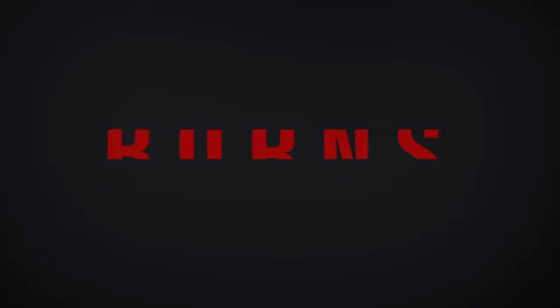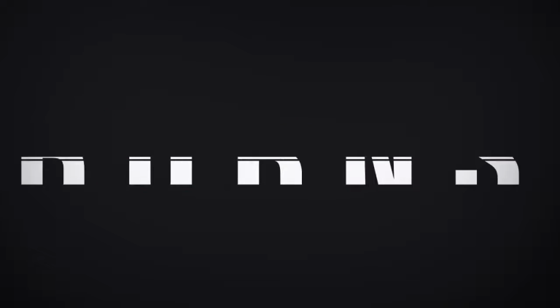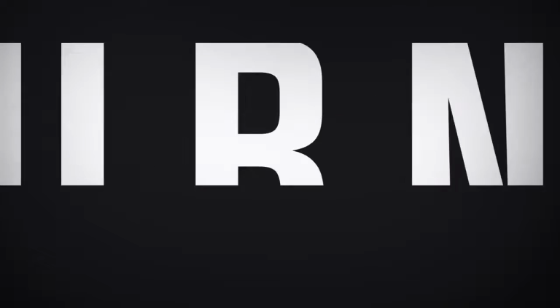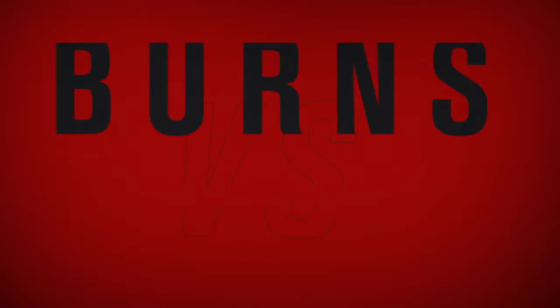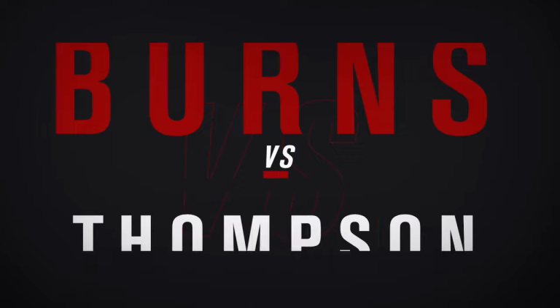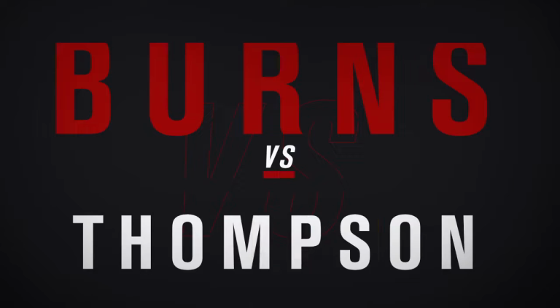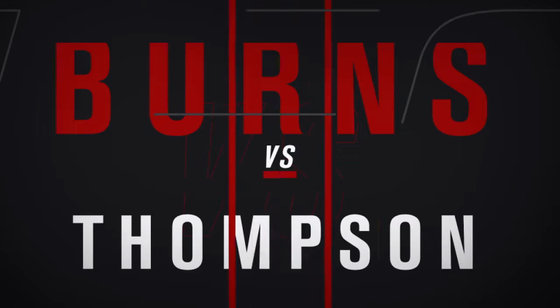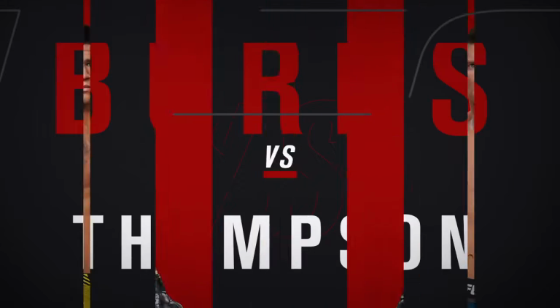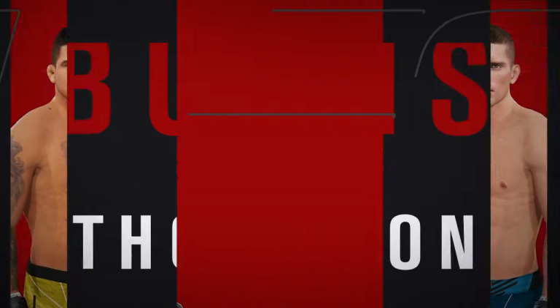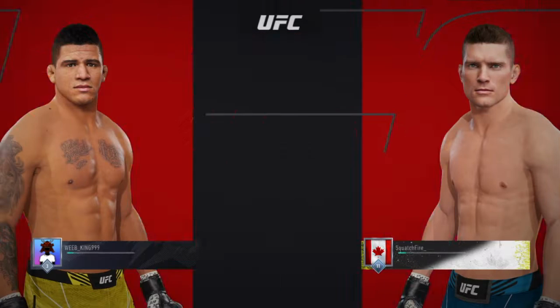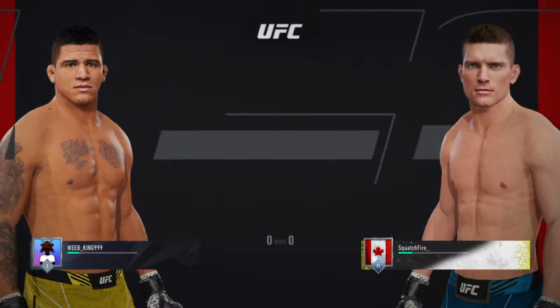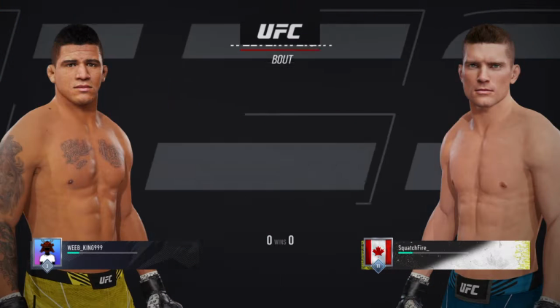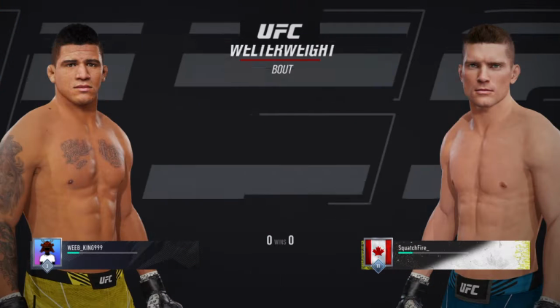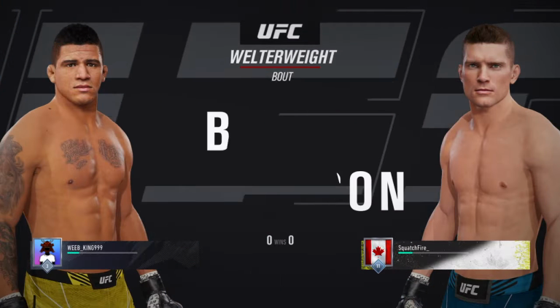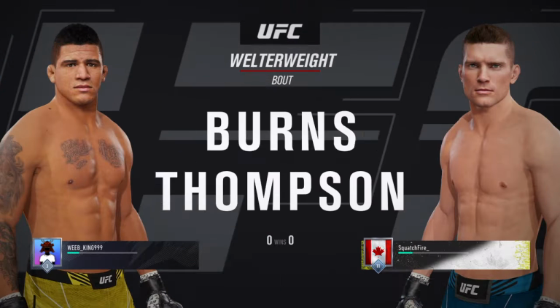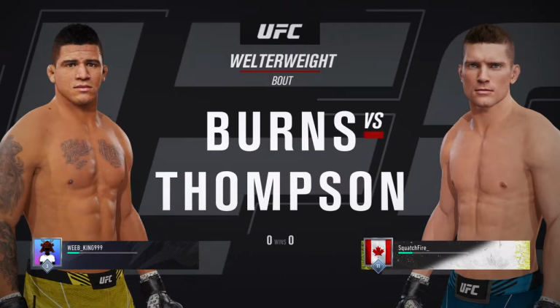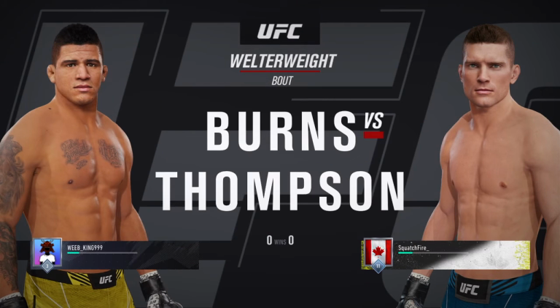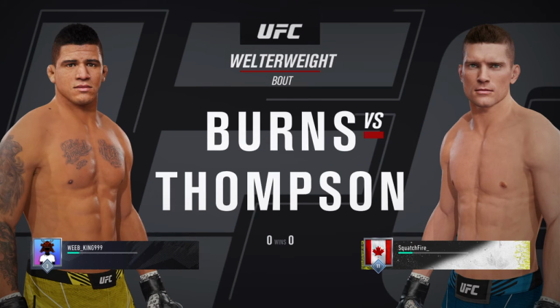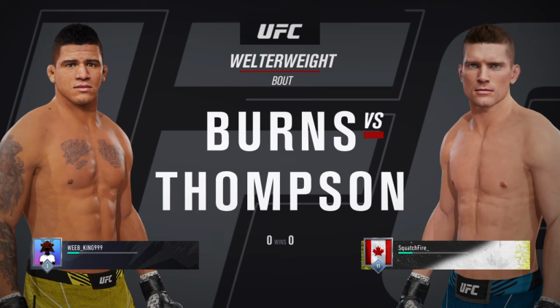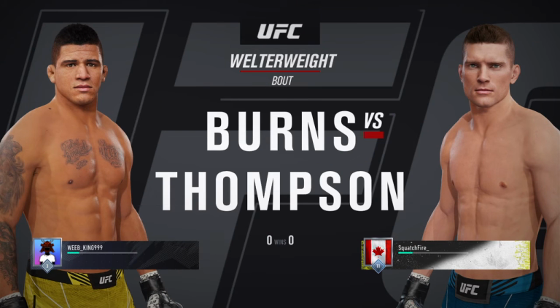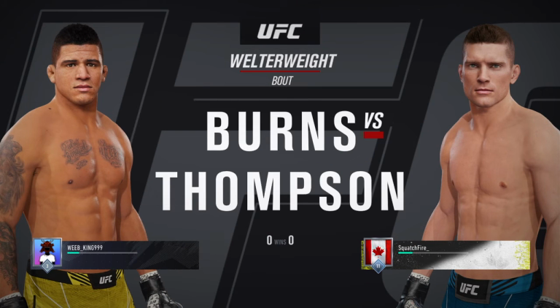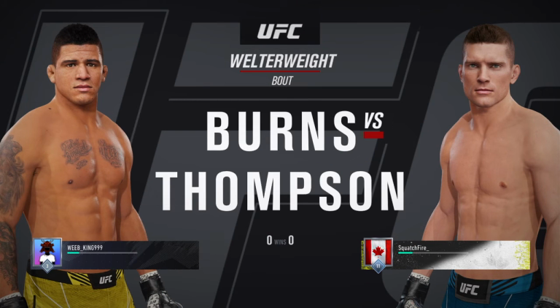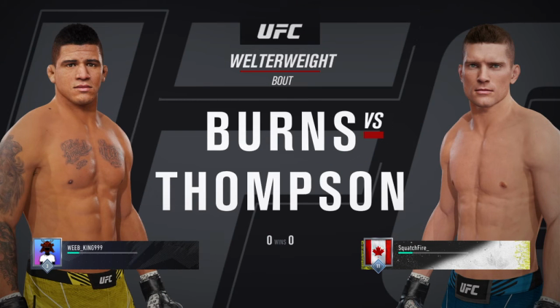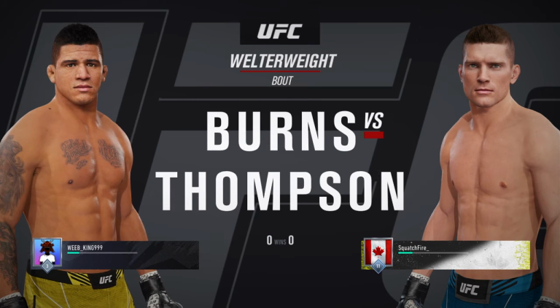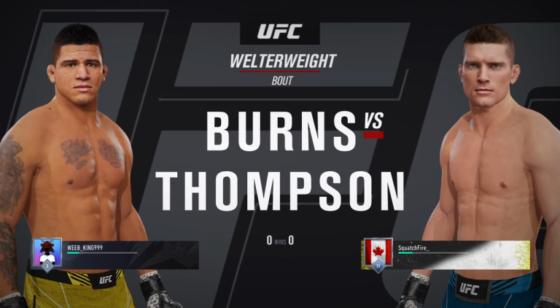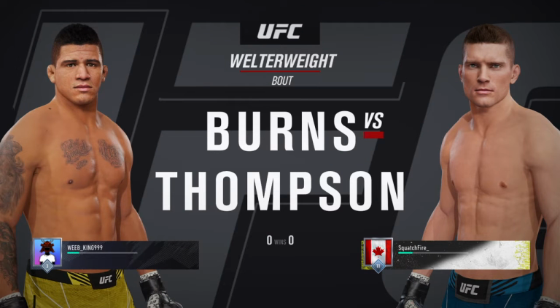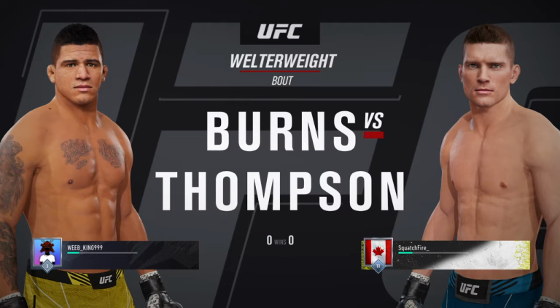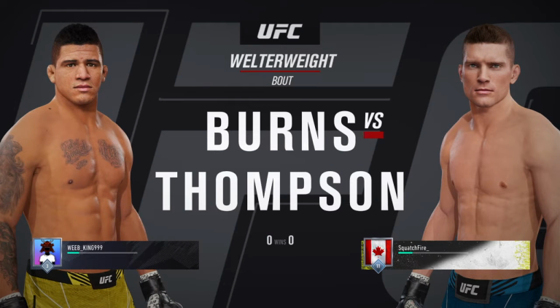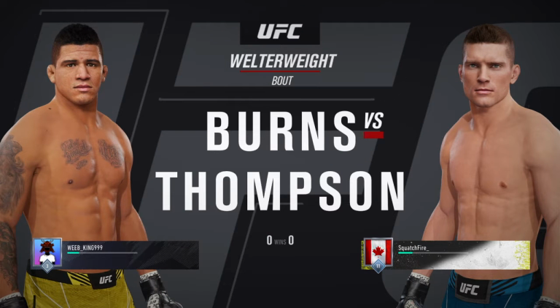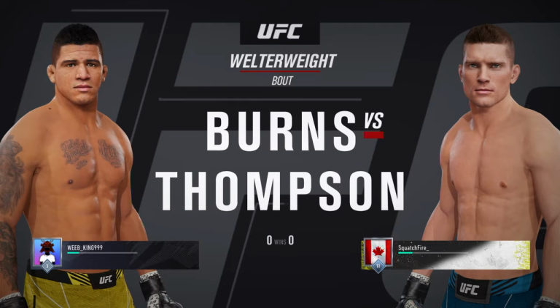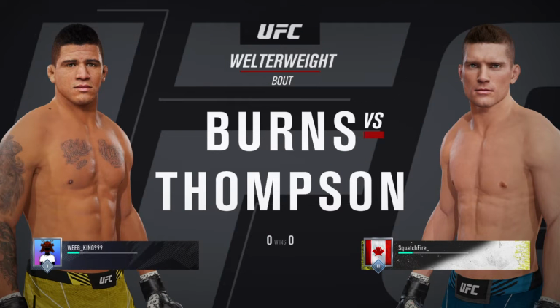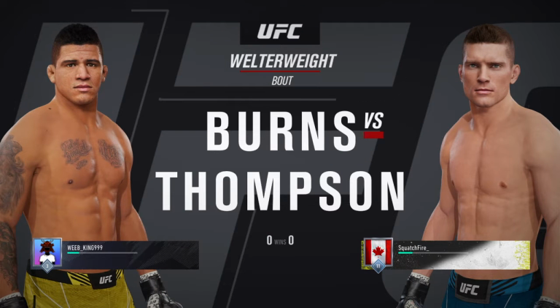Next, it is a welterweight showdown between Gilbert Burns and Stephen Thompson.